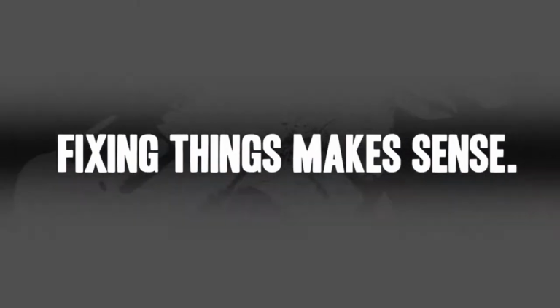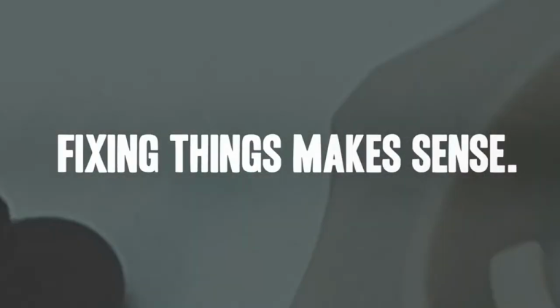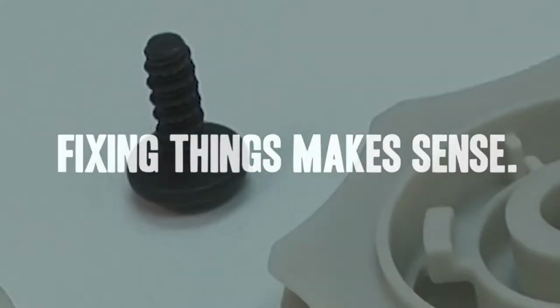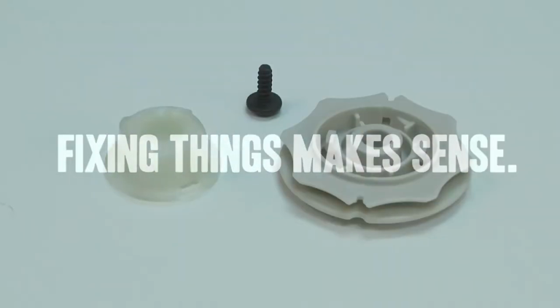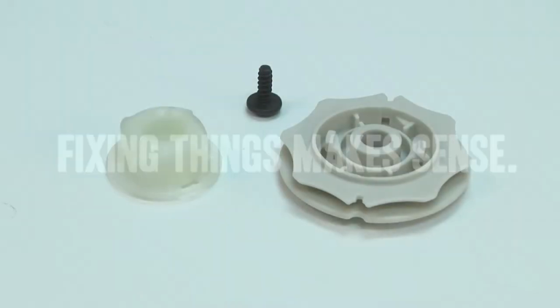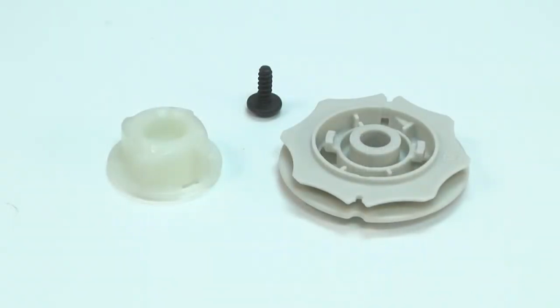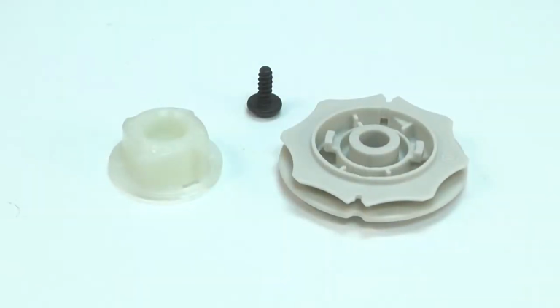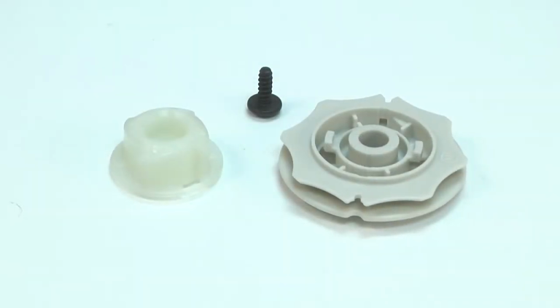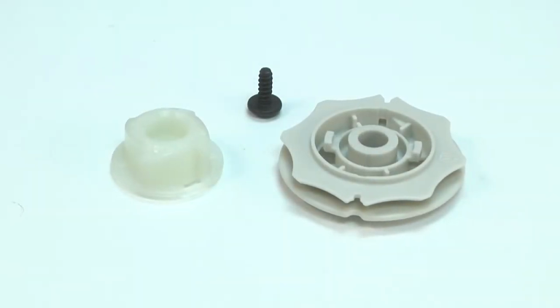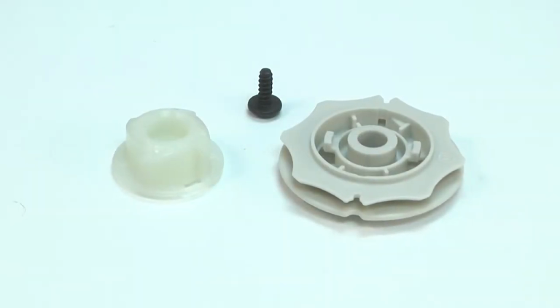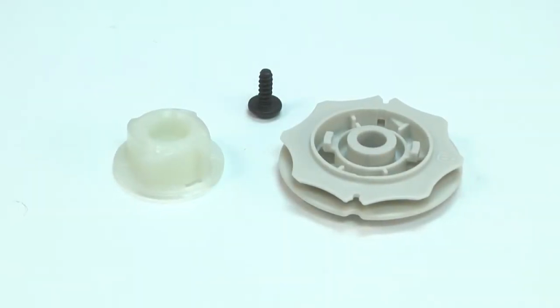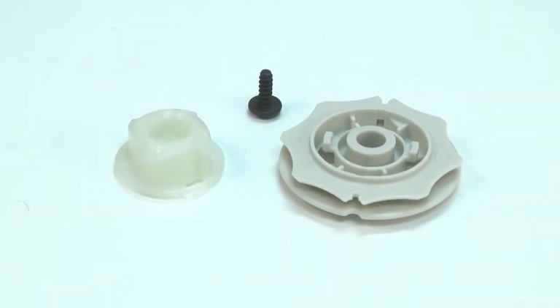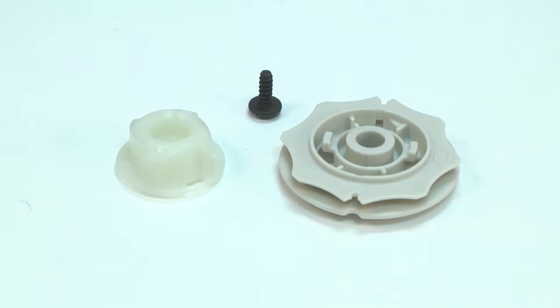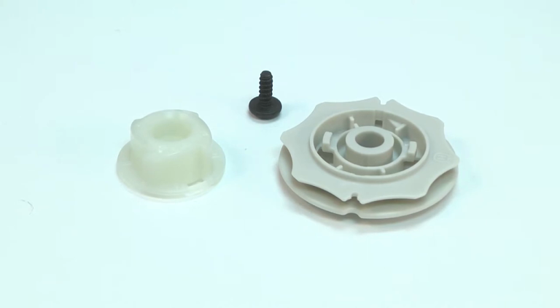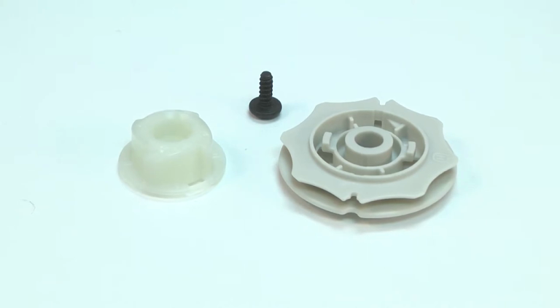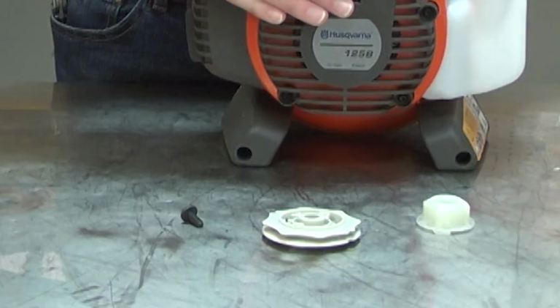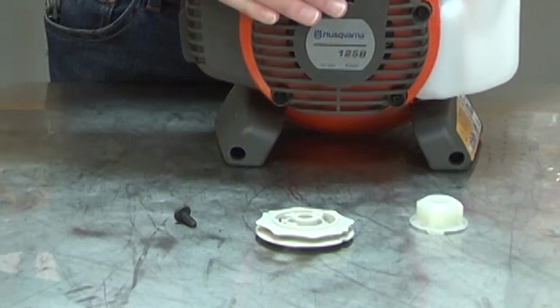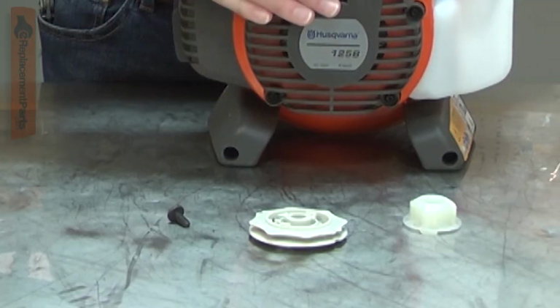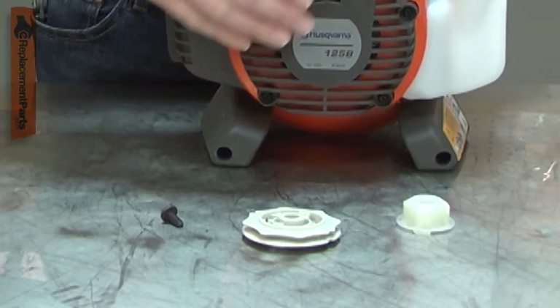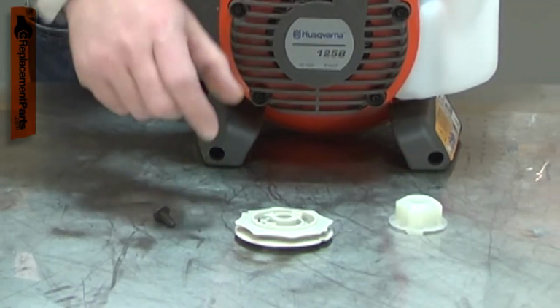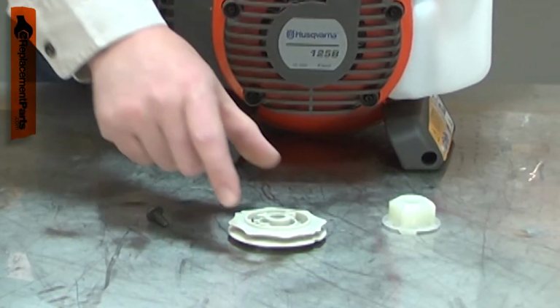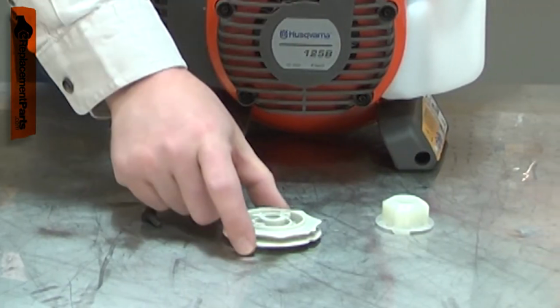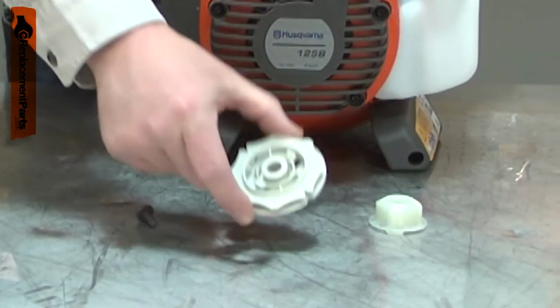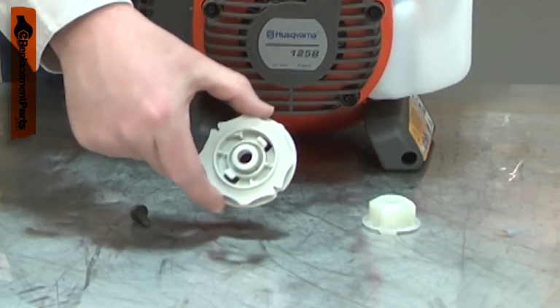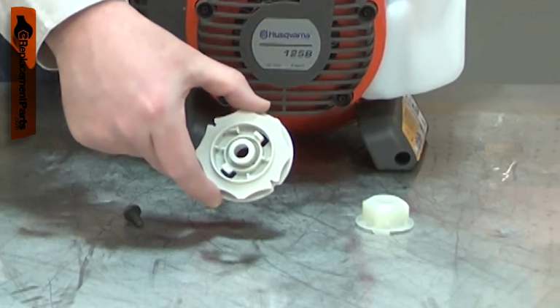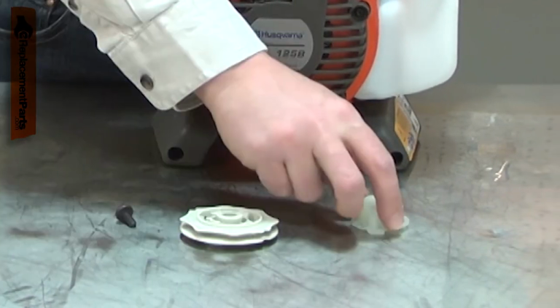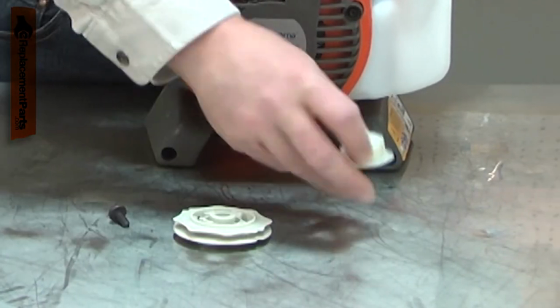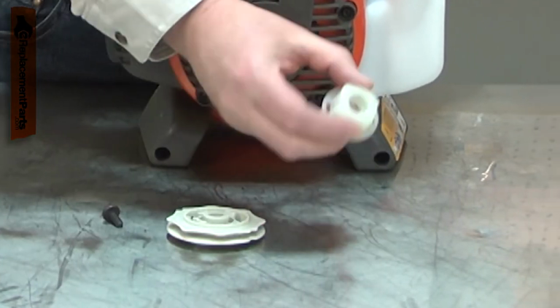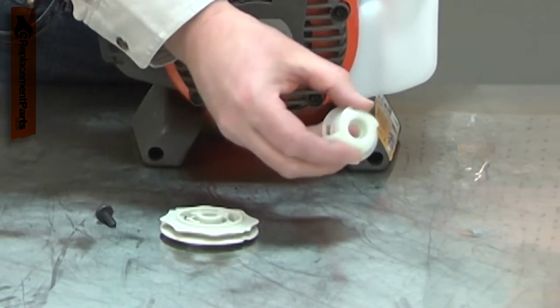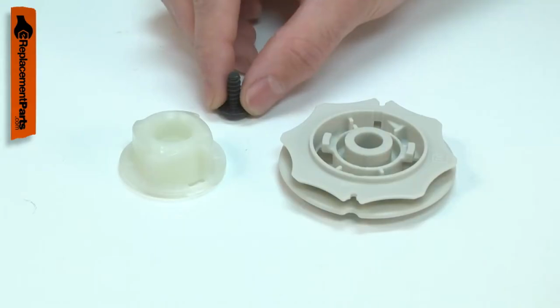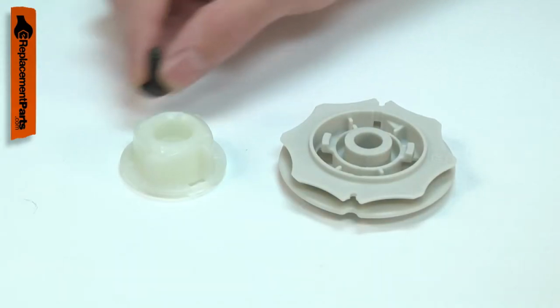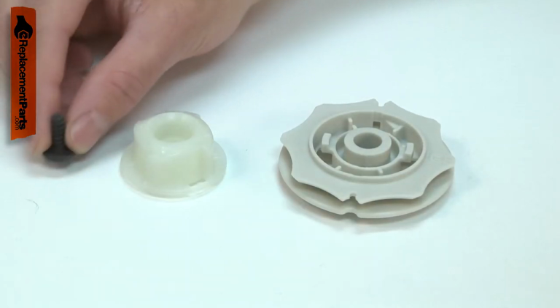The starter kit is a rebuild kit for your small engine starter. The kit consists of the starter pulley, the starter hub, and the screw.